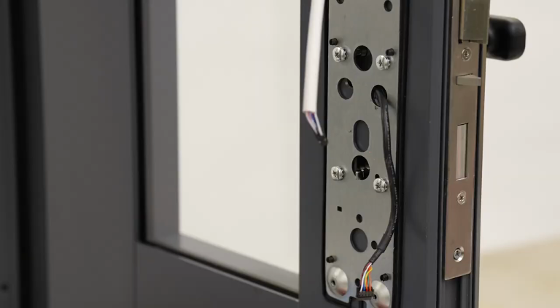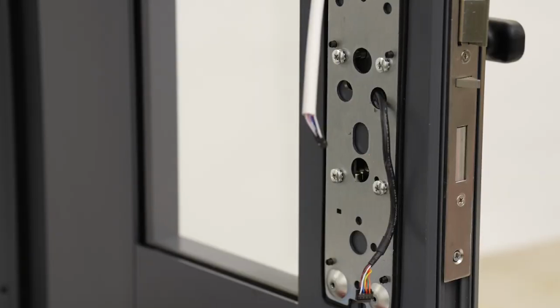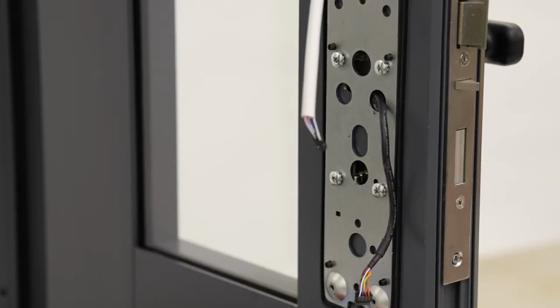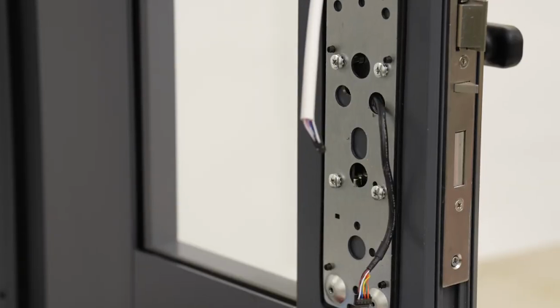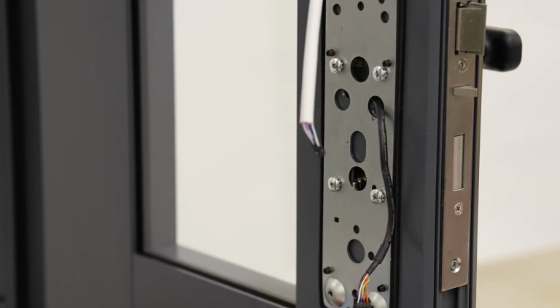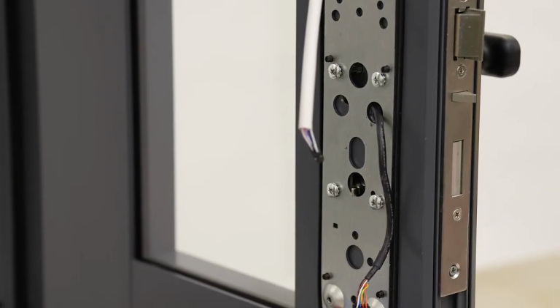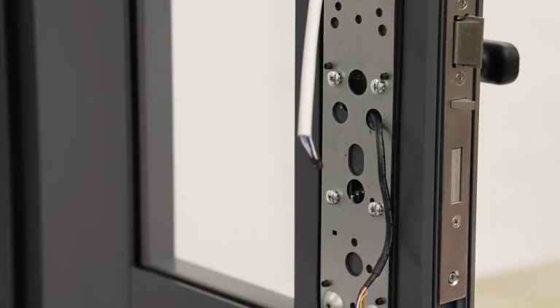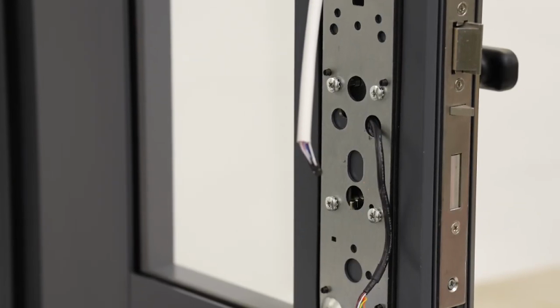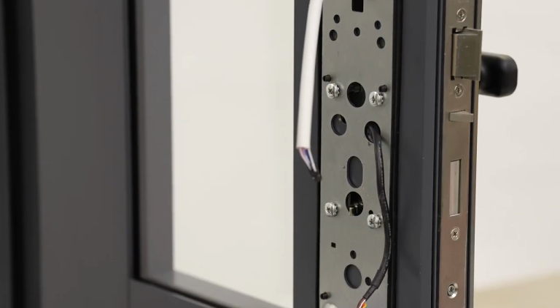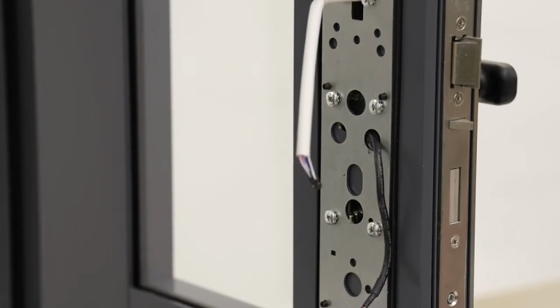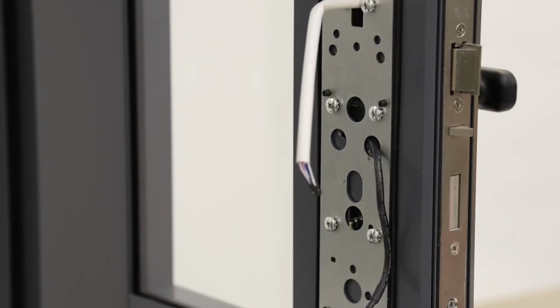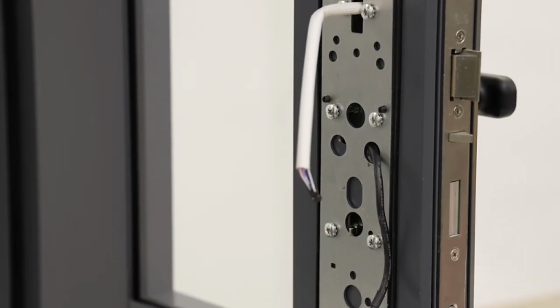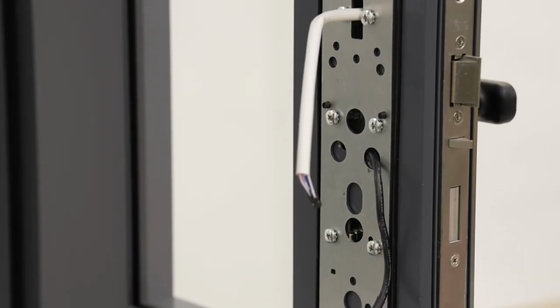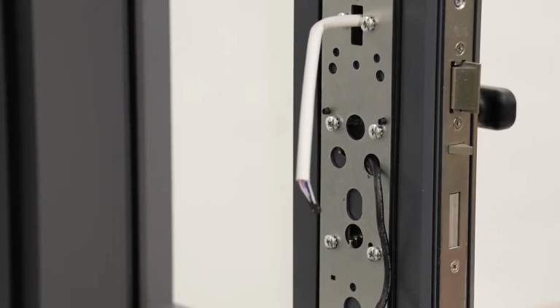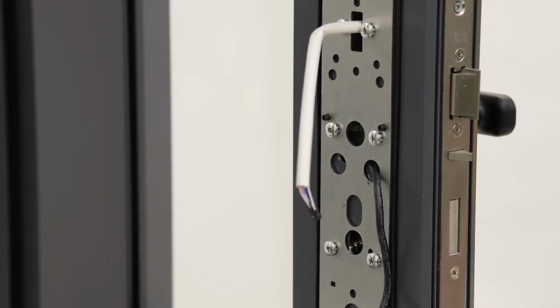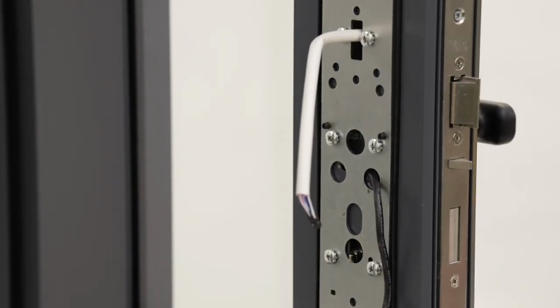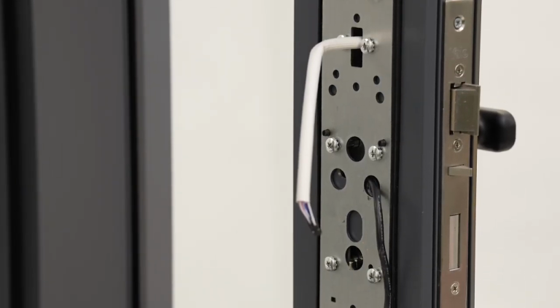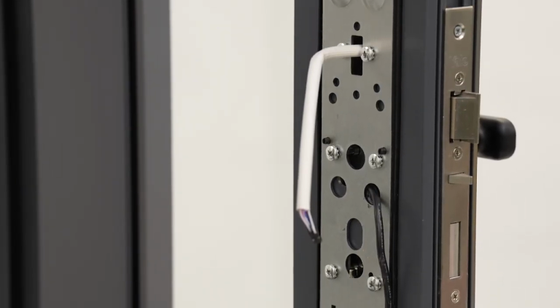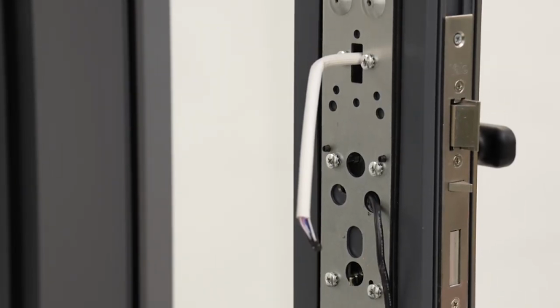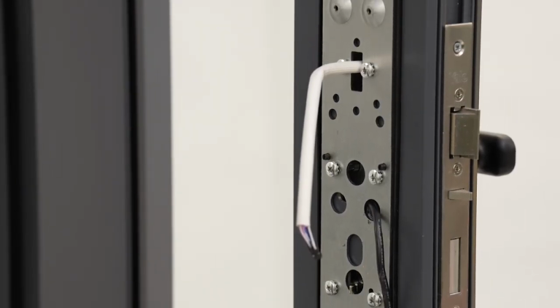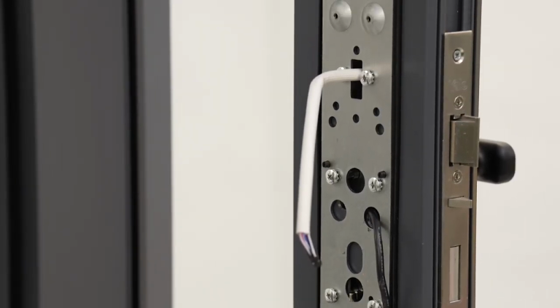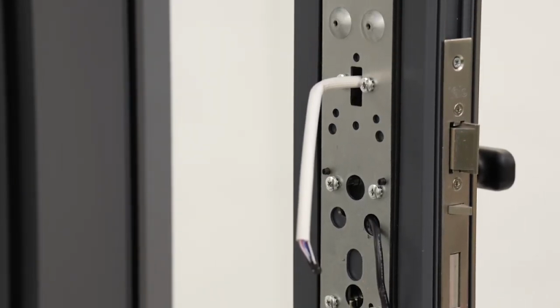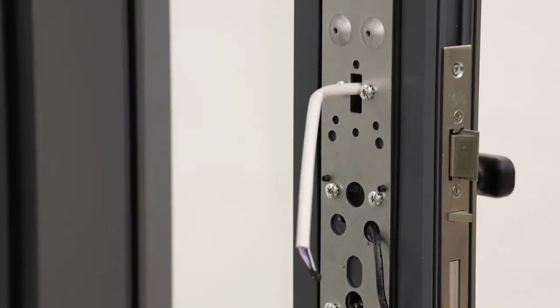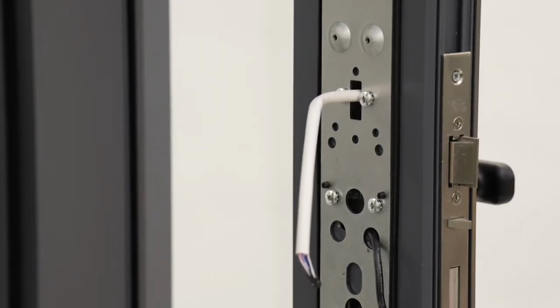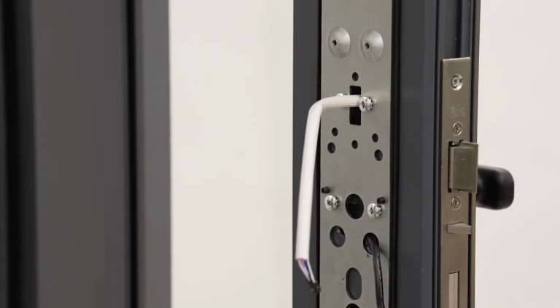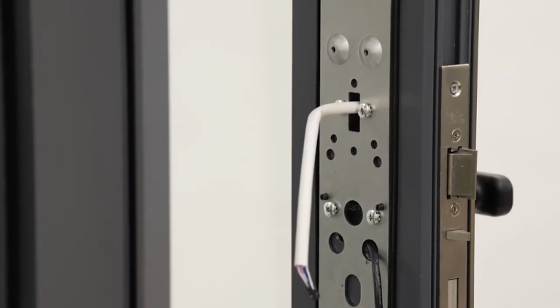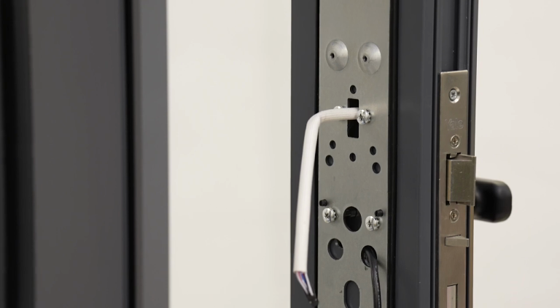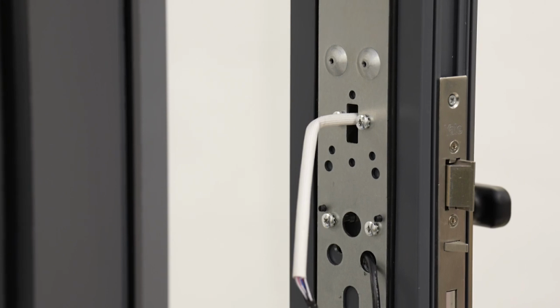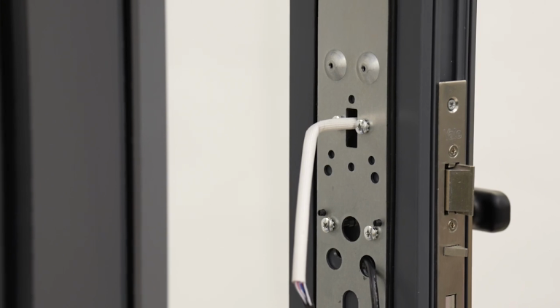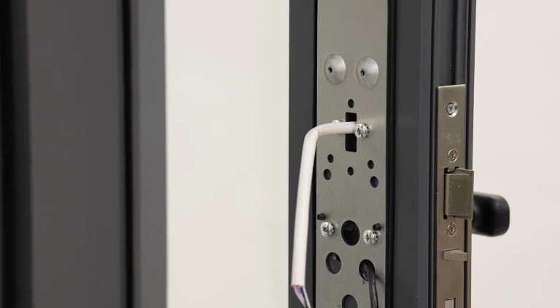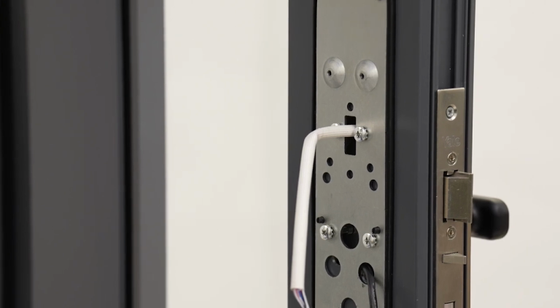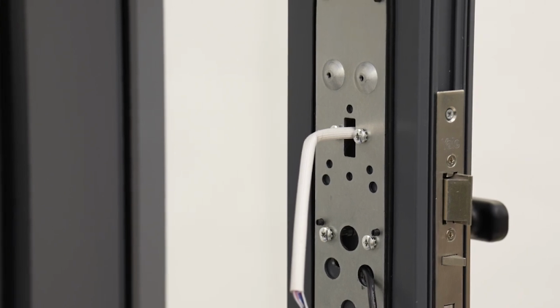Tighten the screws, making sure not to tighten them too much, as this could compress the door and bind the lock.